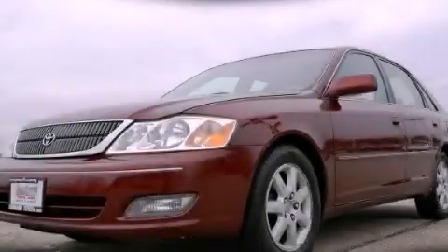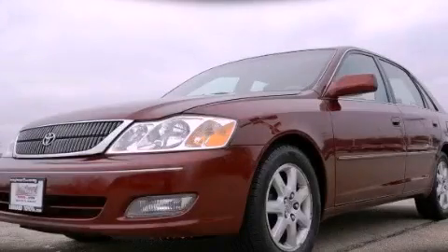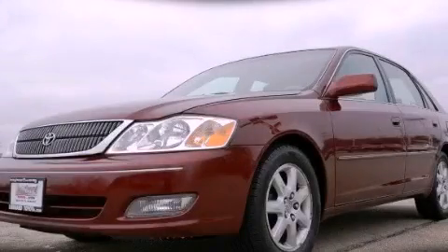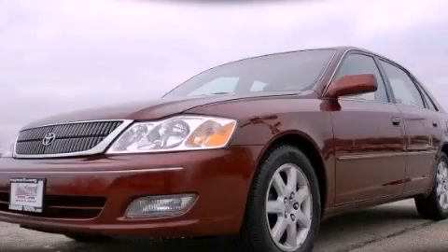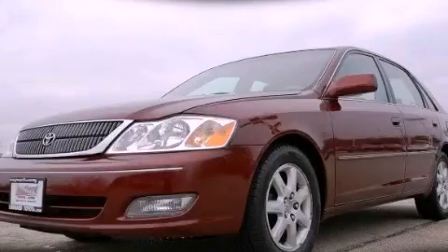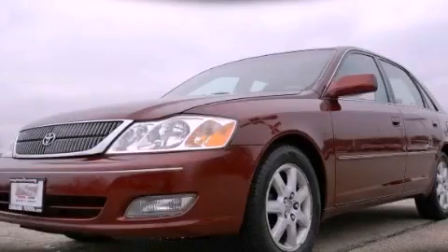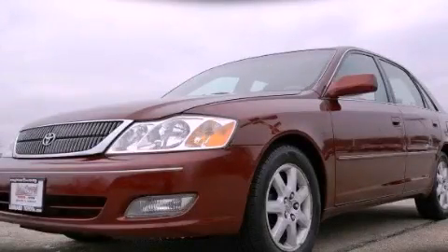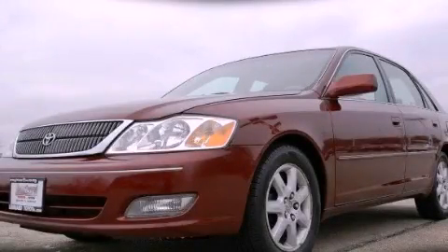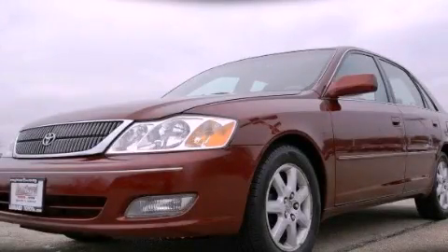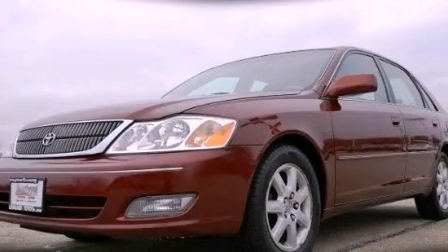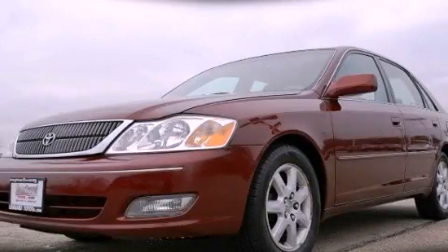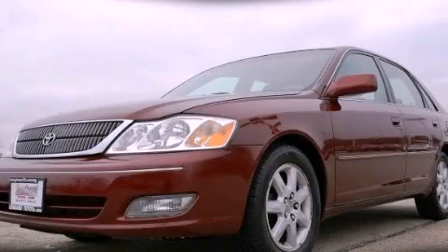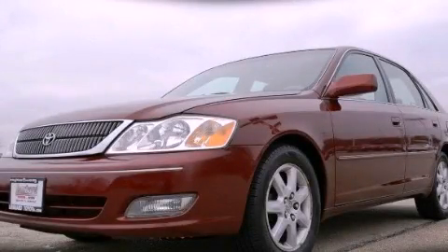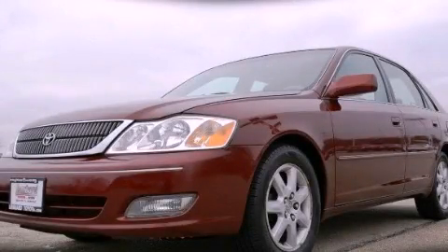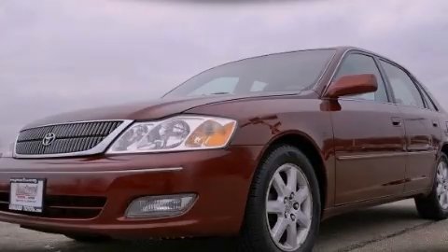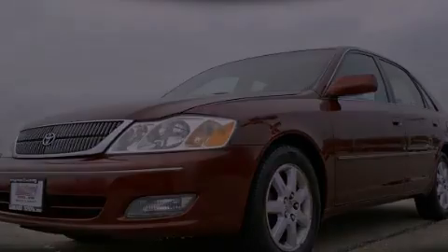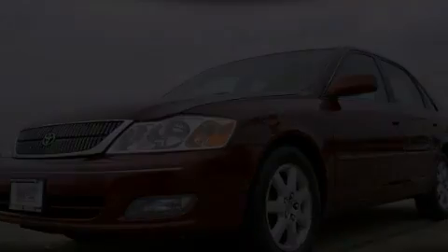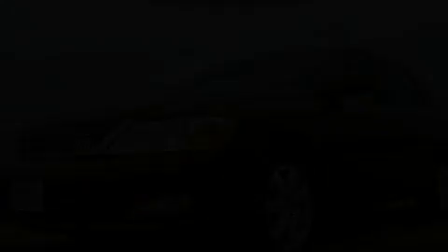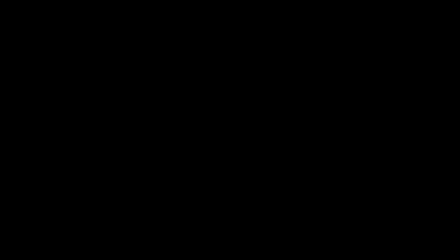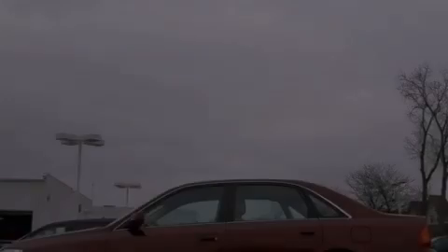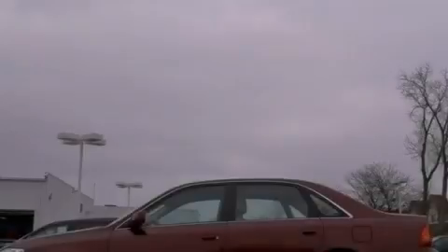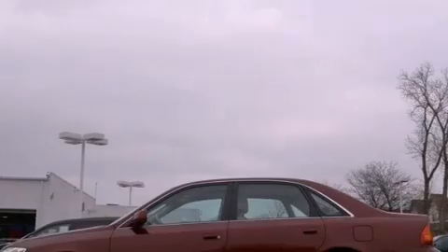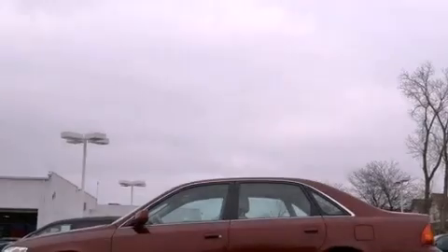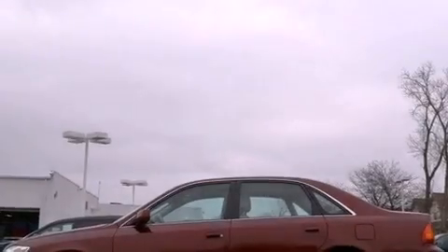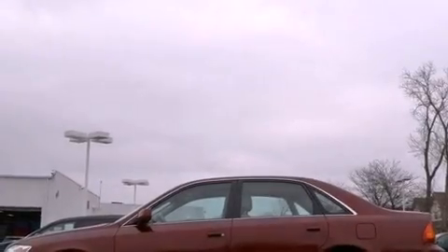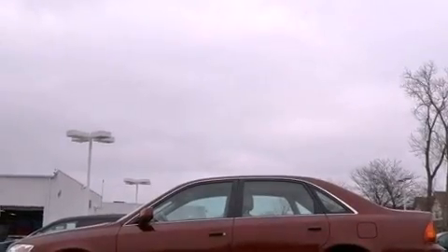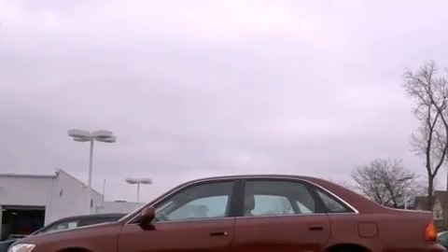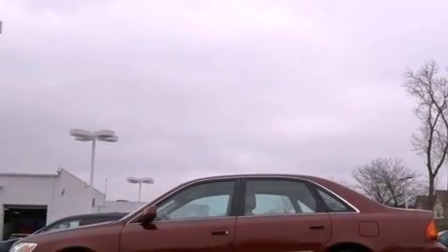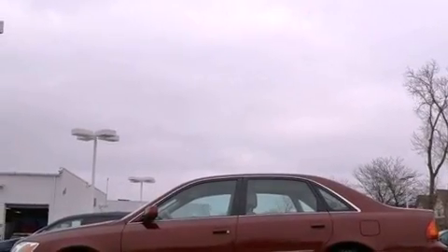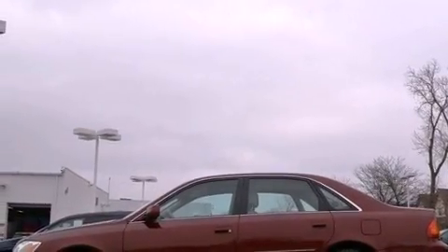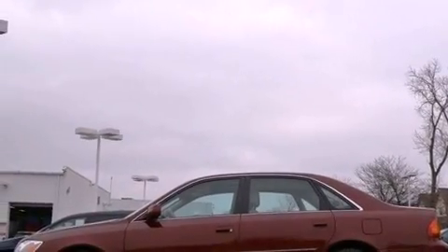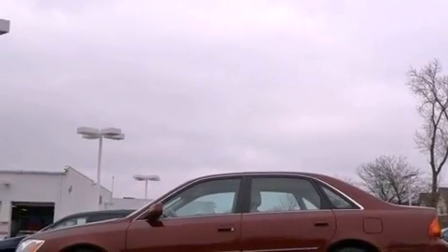This is a 2000 Toyota Avalon. It has a 3.0-liter six-cylinder engine and an automatic transmission.